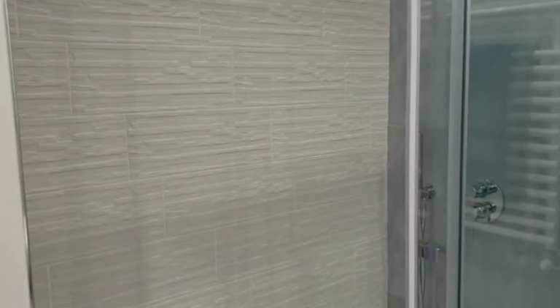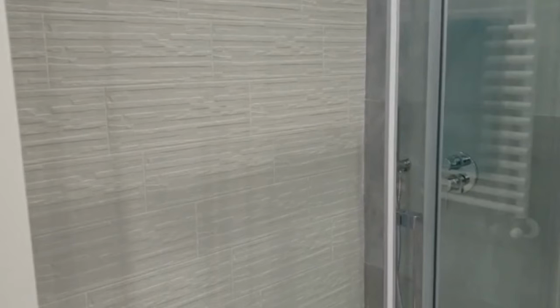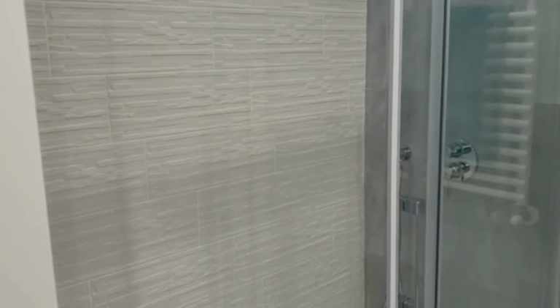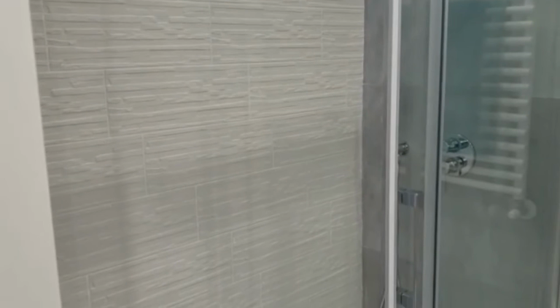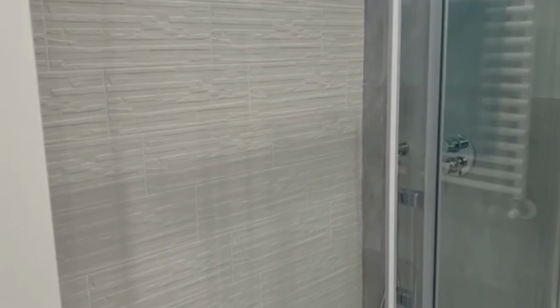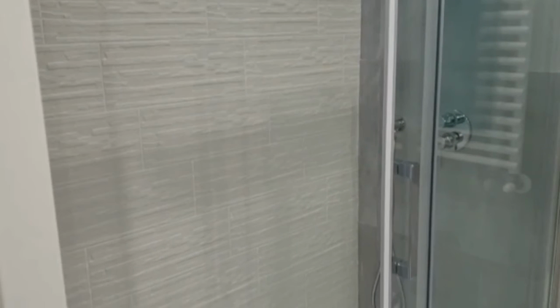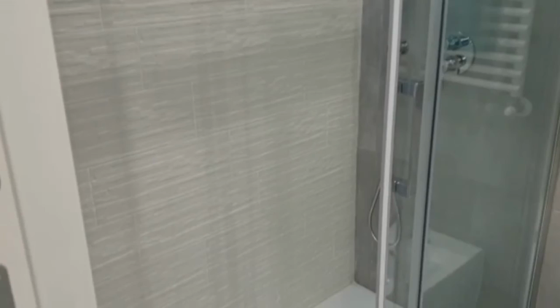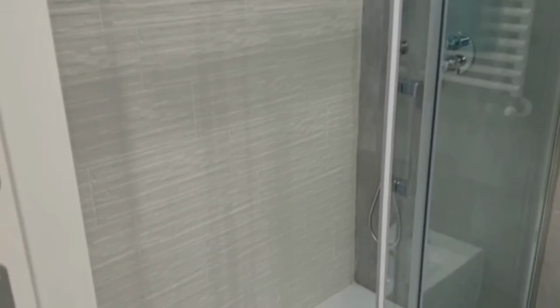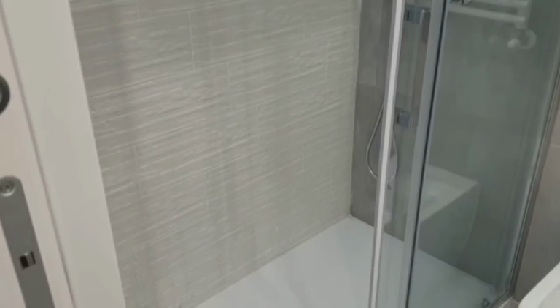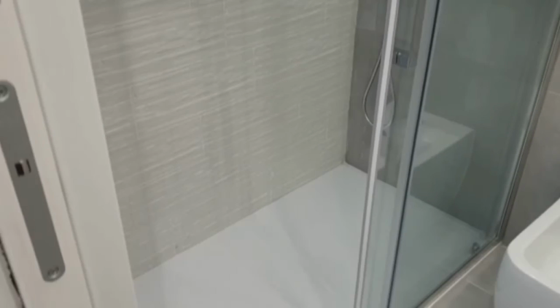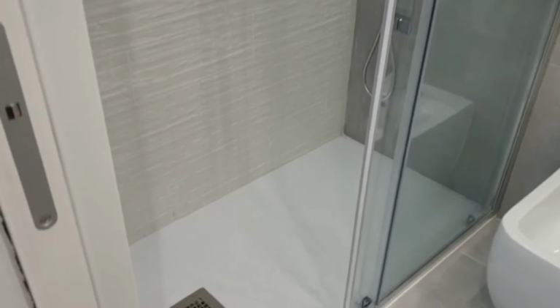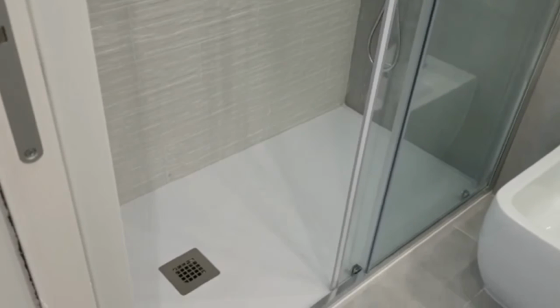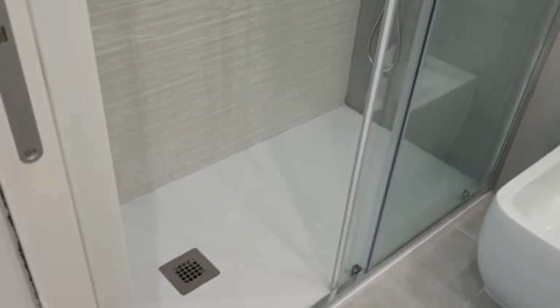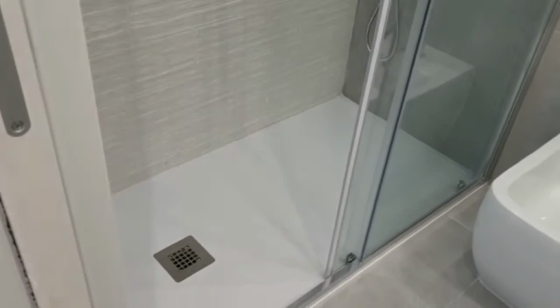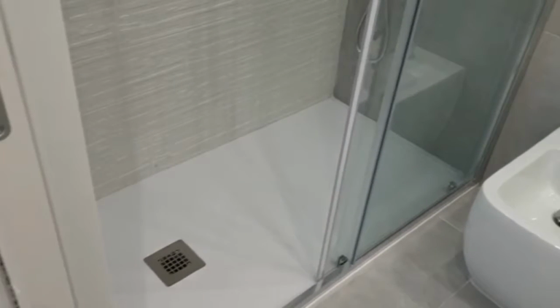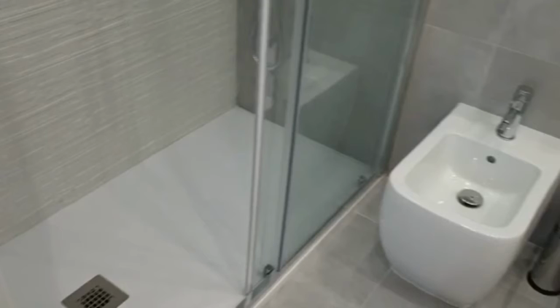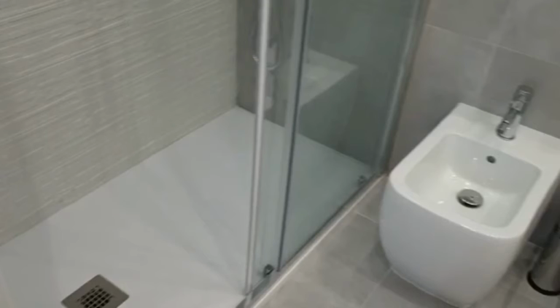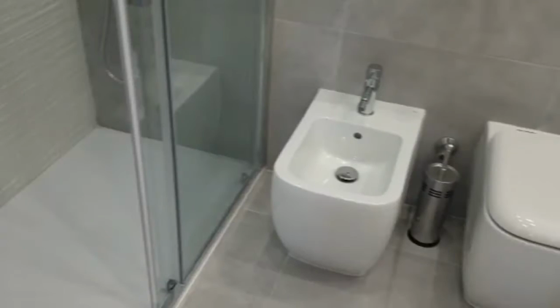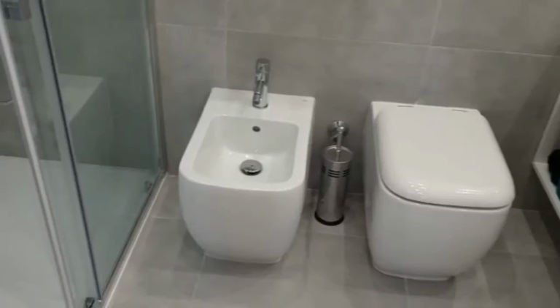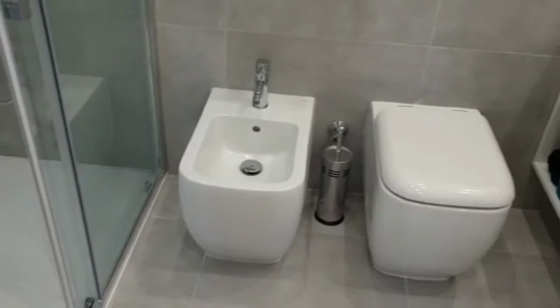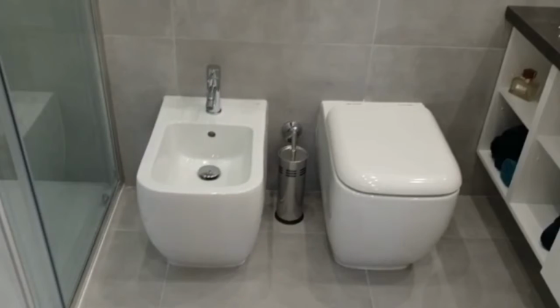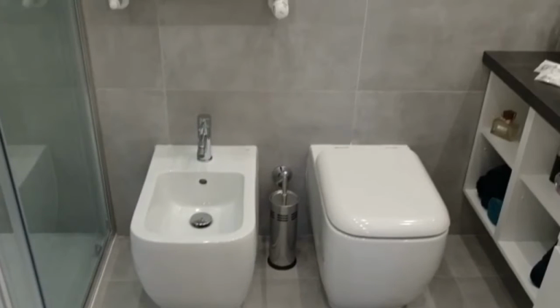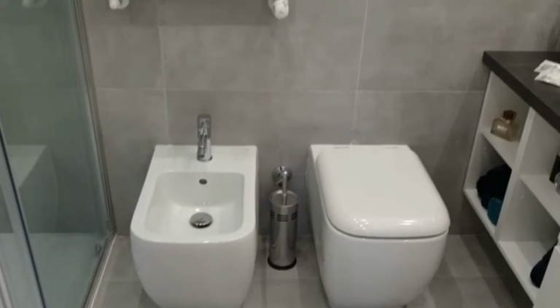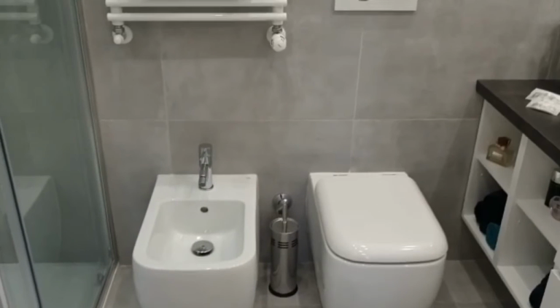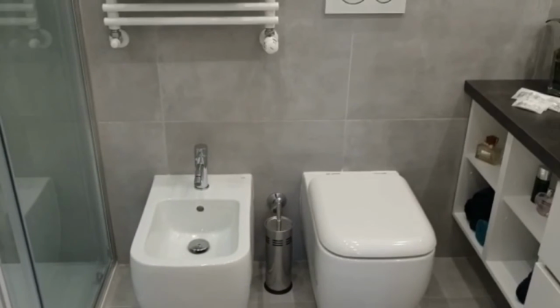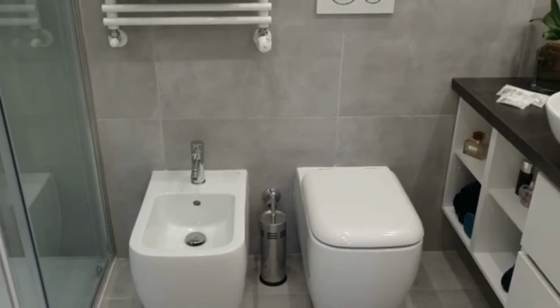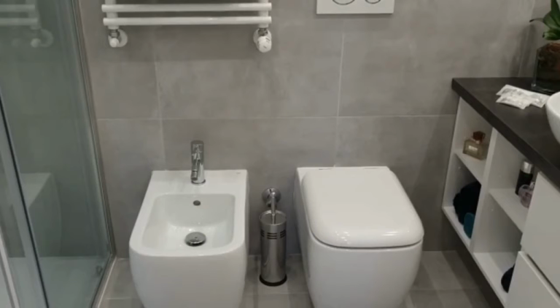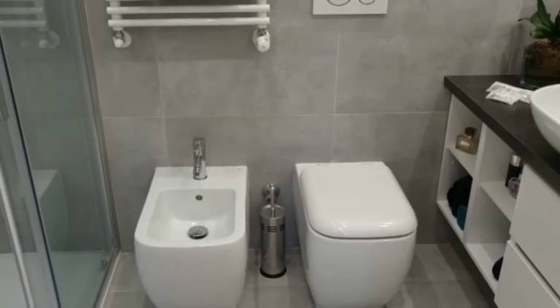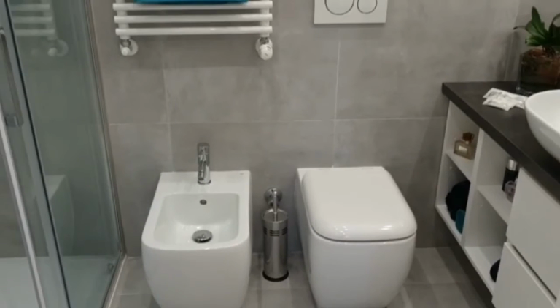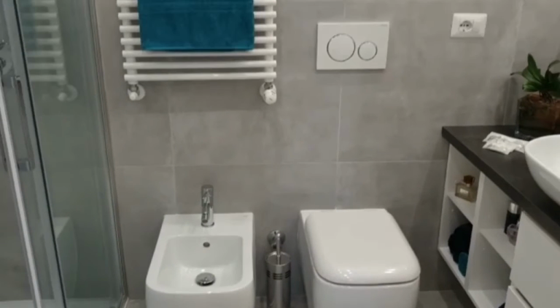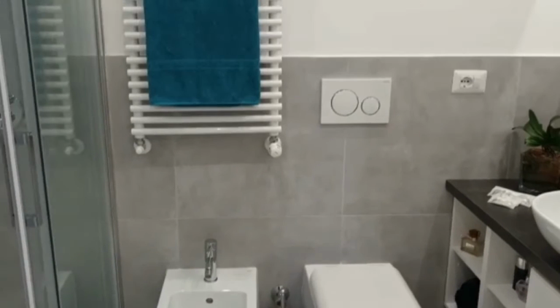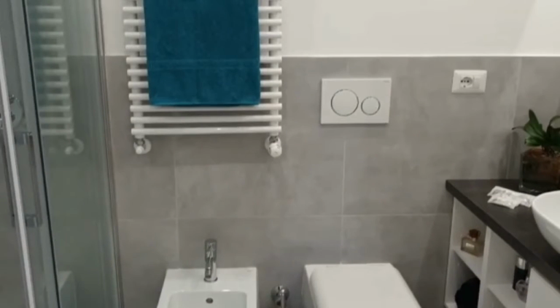As I mentioned, the apartment is recently renovated and it's very, very pretty. We have the bidet here.